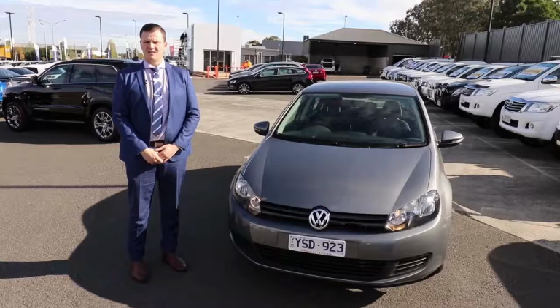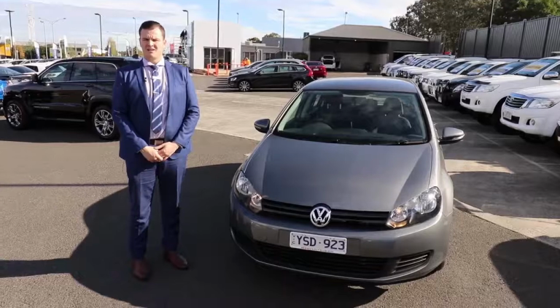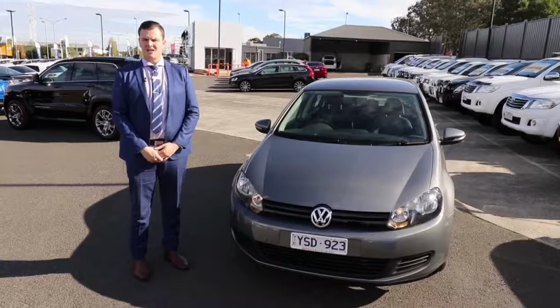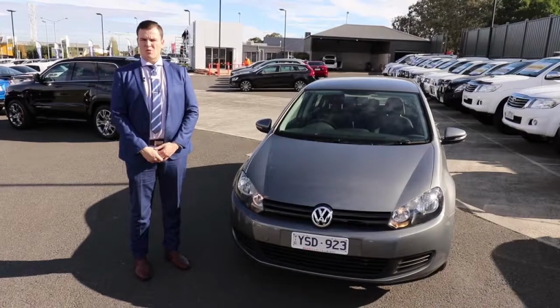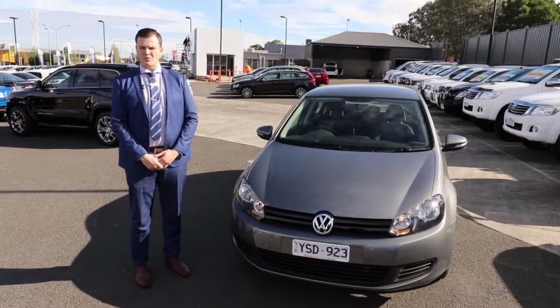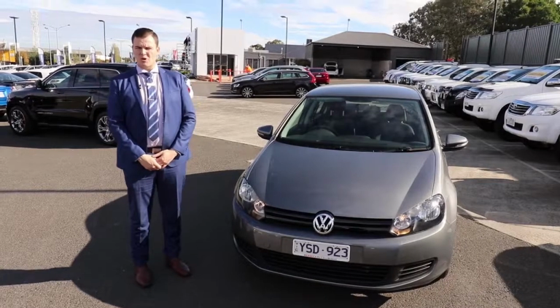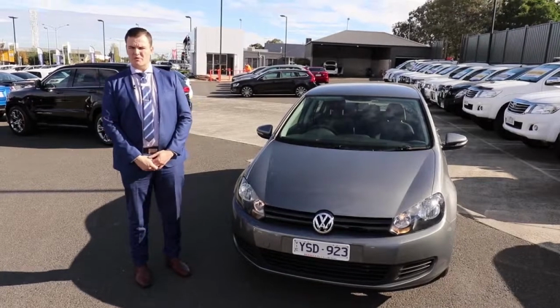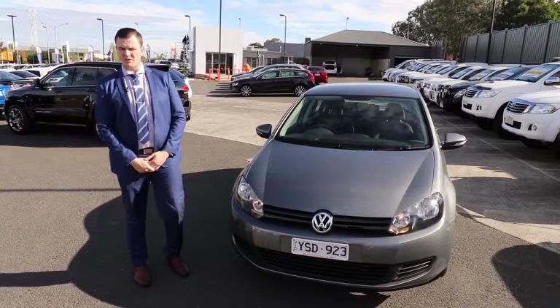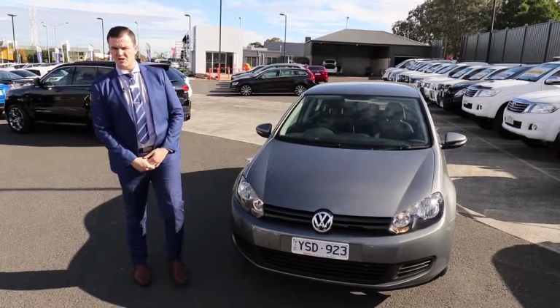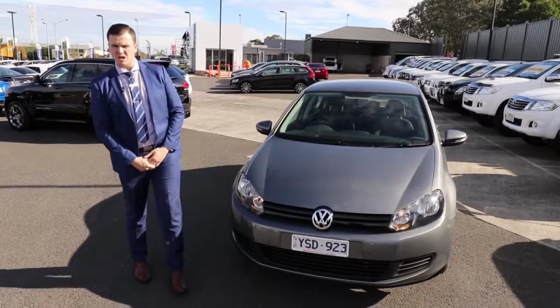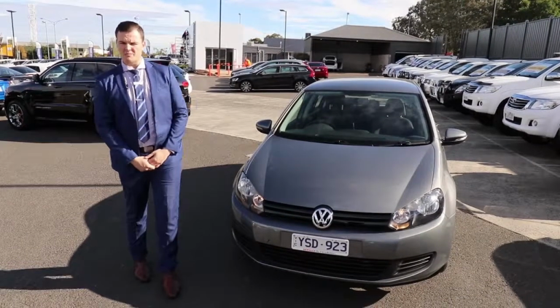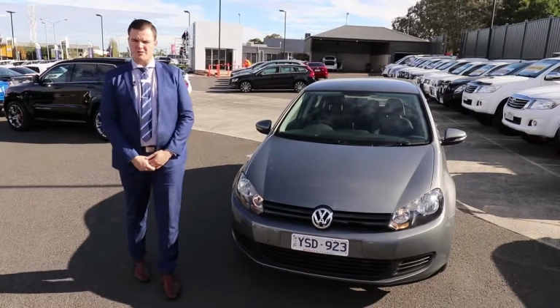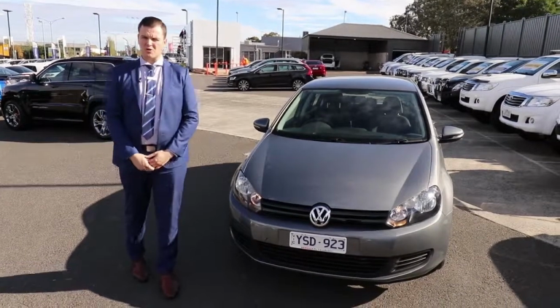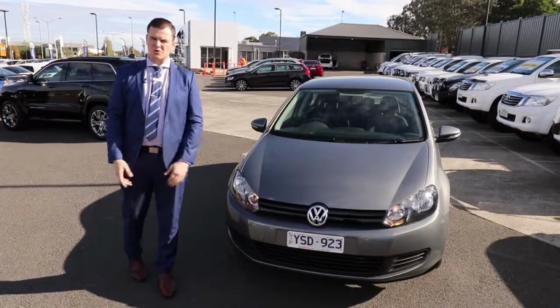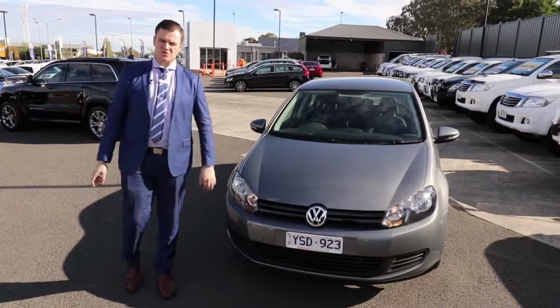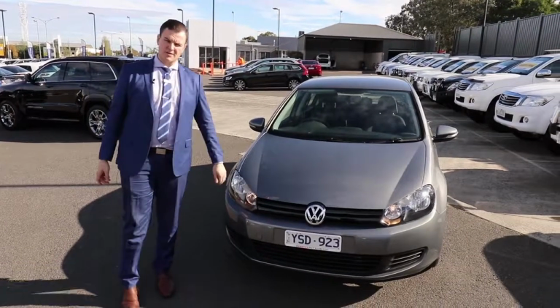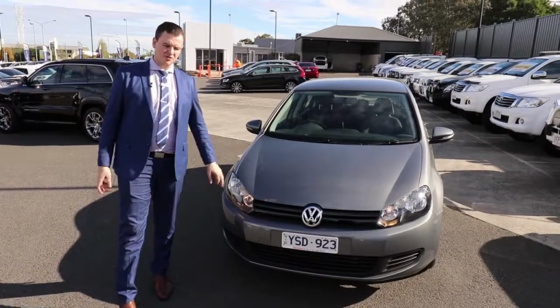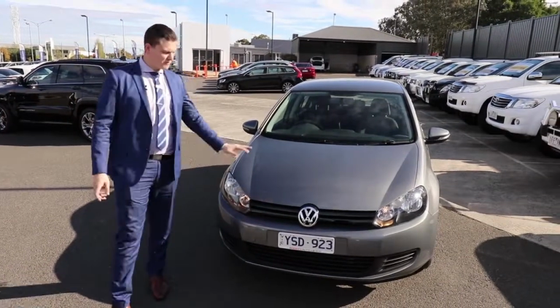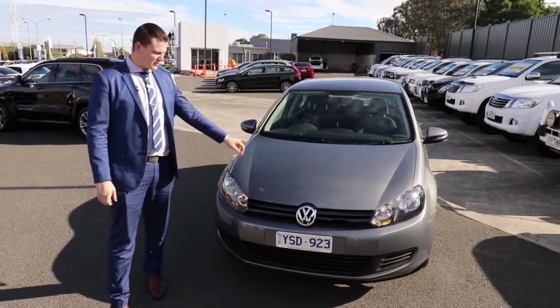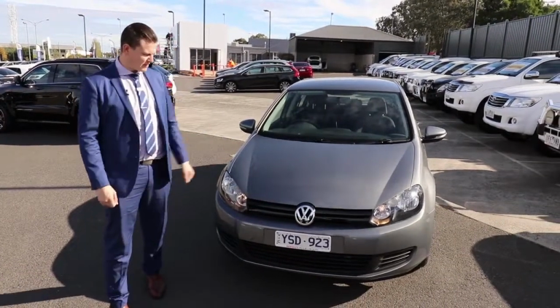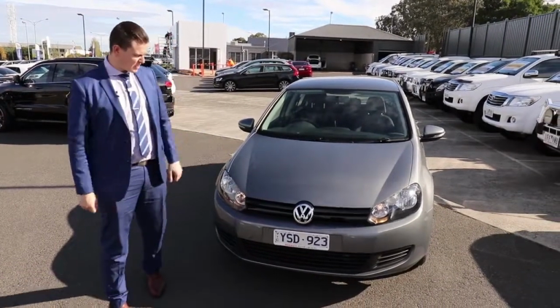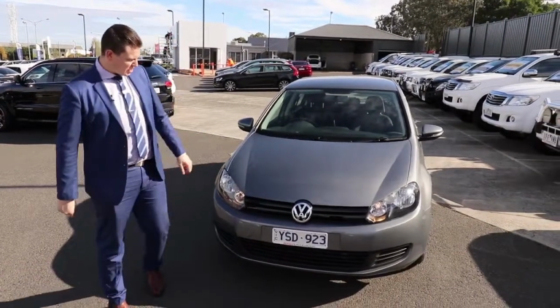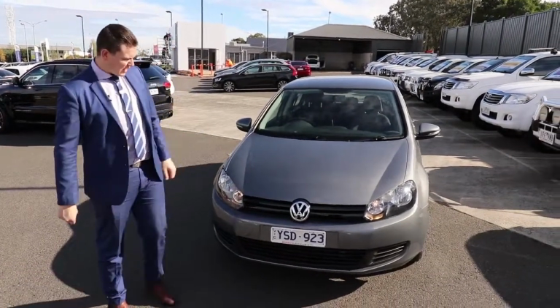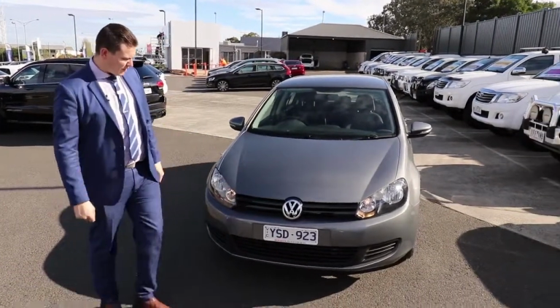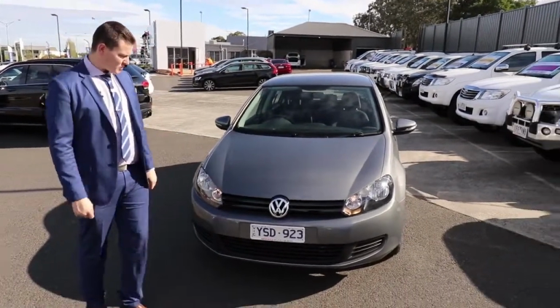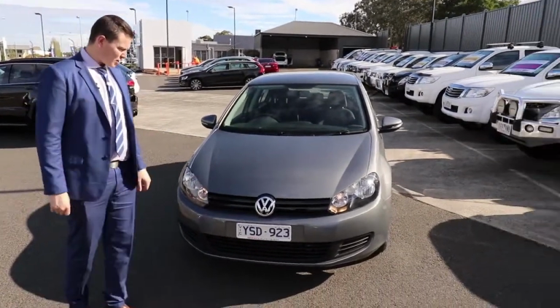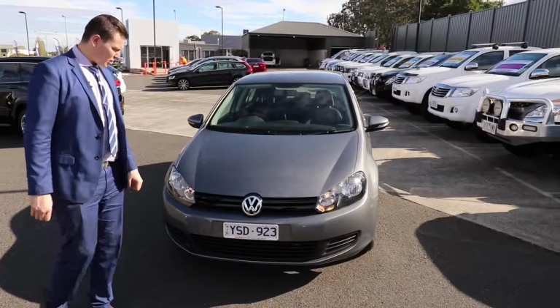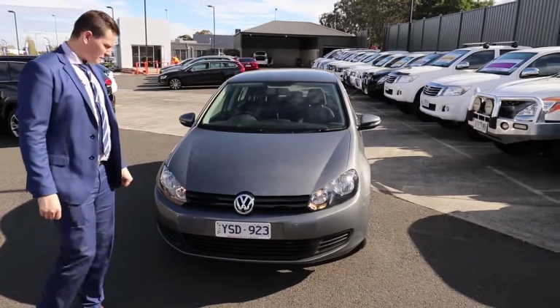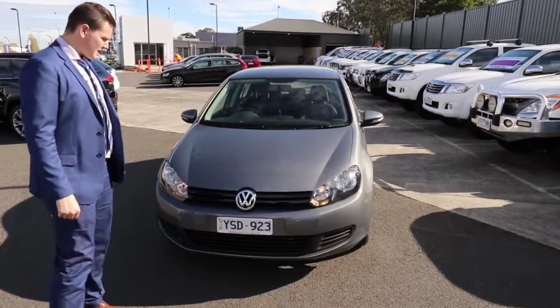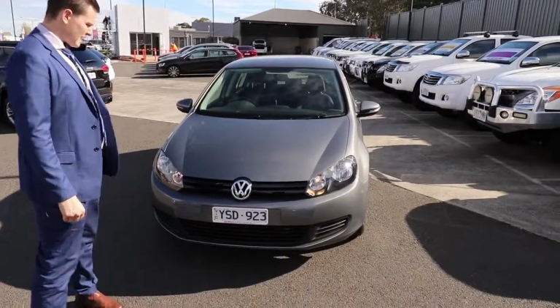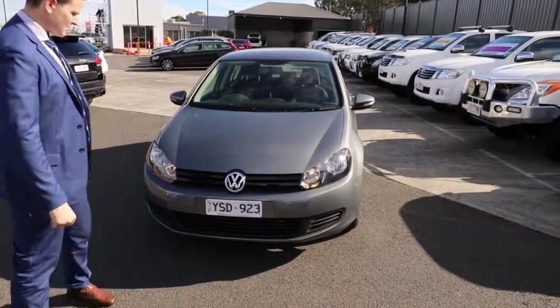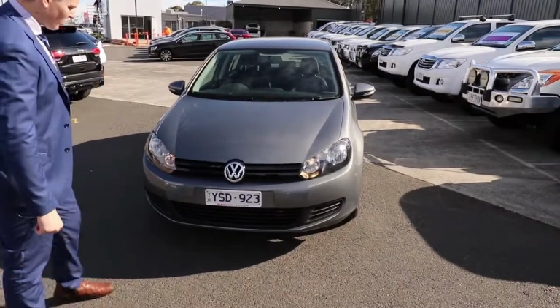Hello, welcome to Berwick Mitsubishi. My name is Matthew, and I'm going to talk to you today about this 2011 Volkswagen Golf TSI.